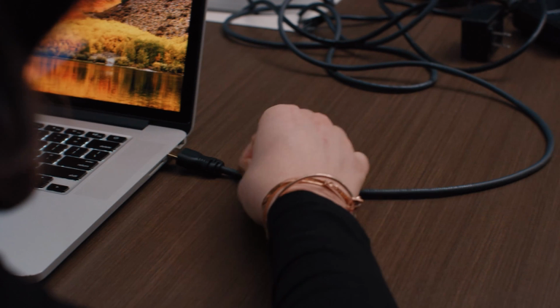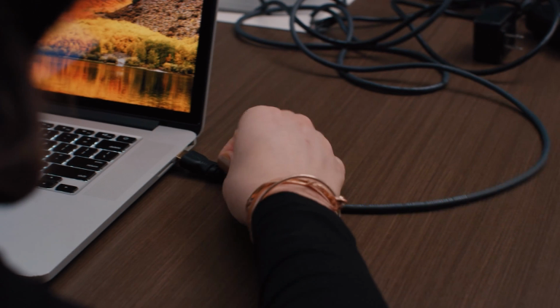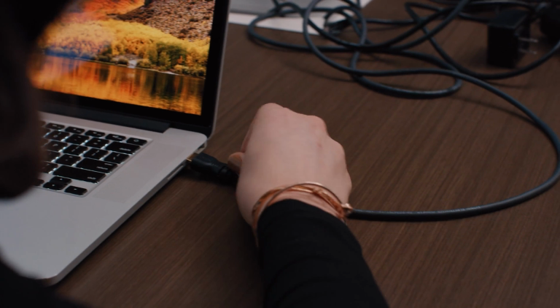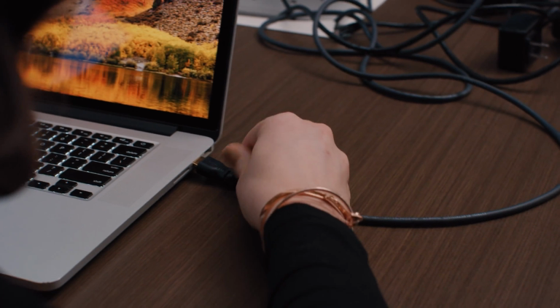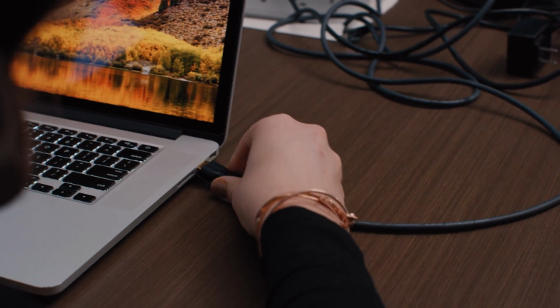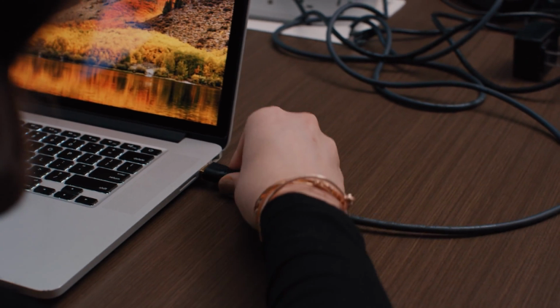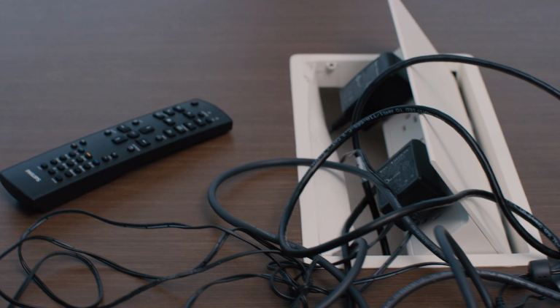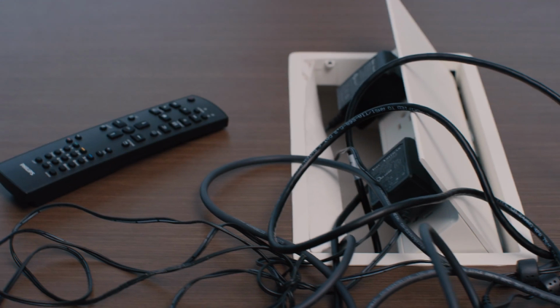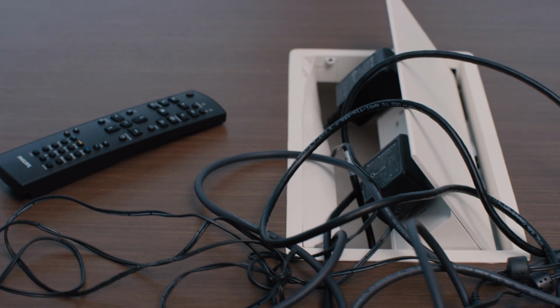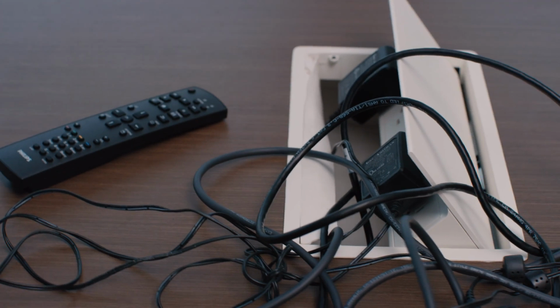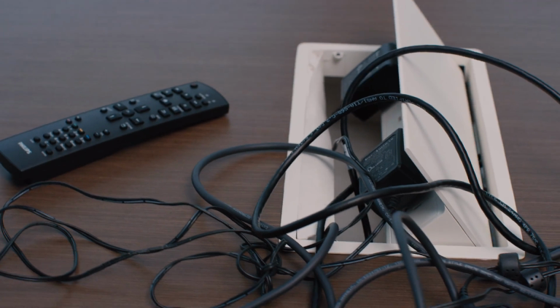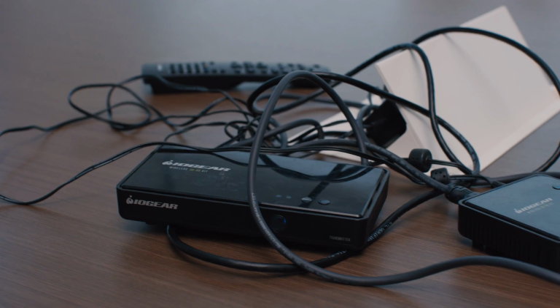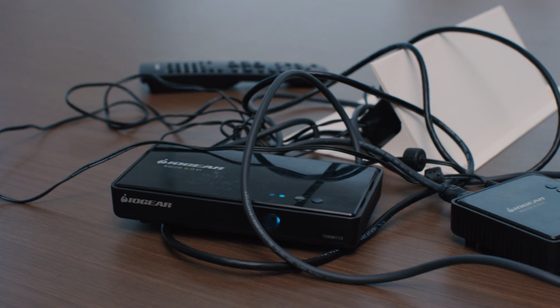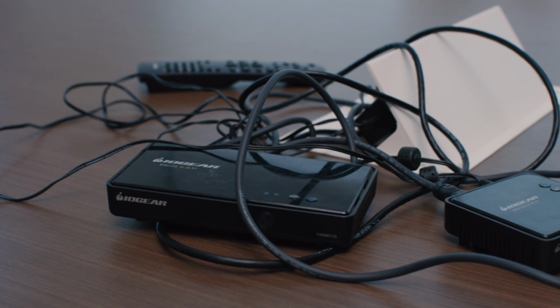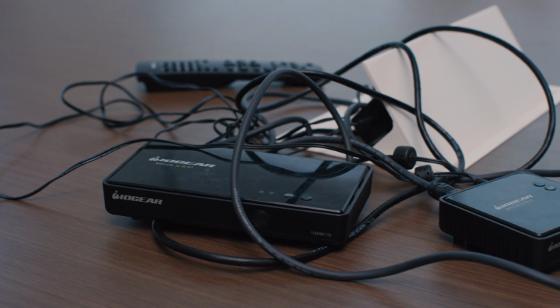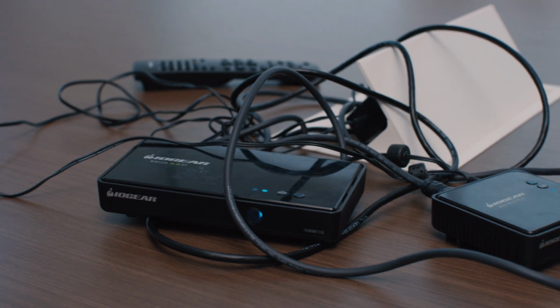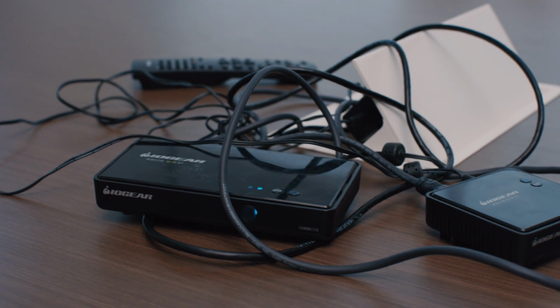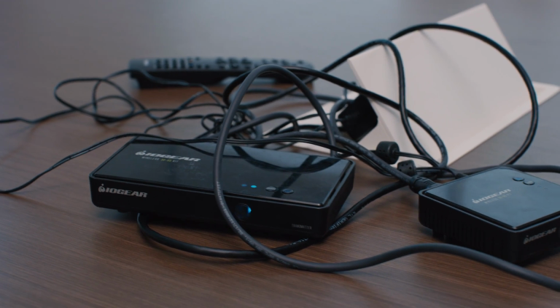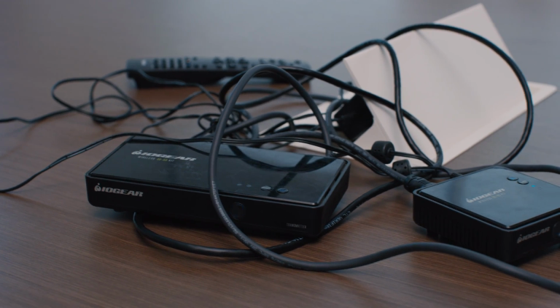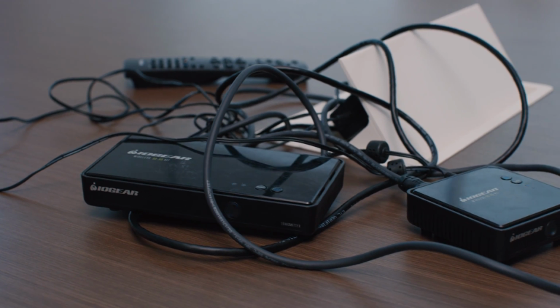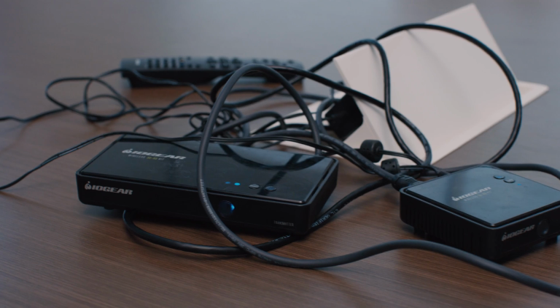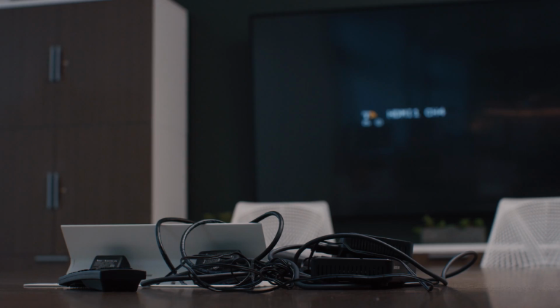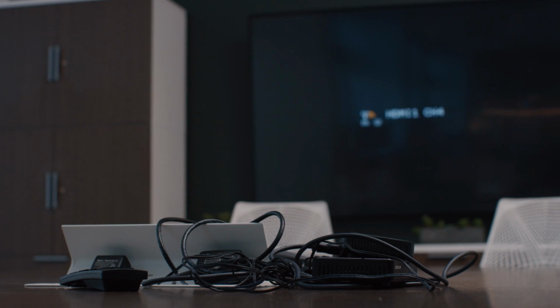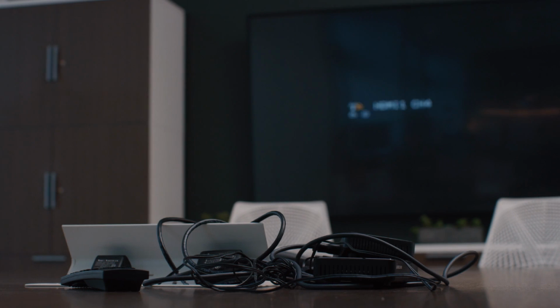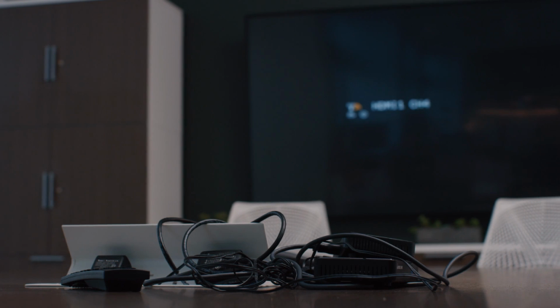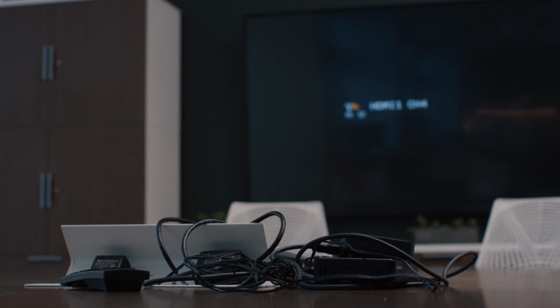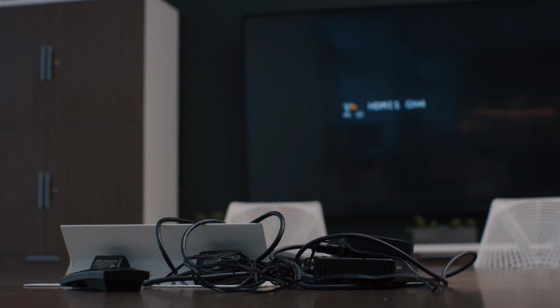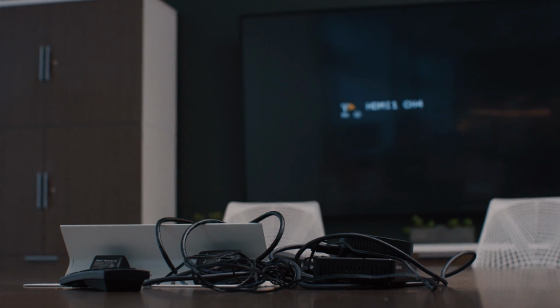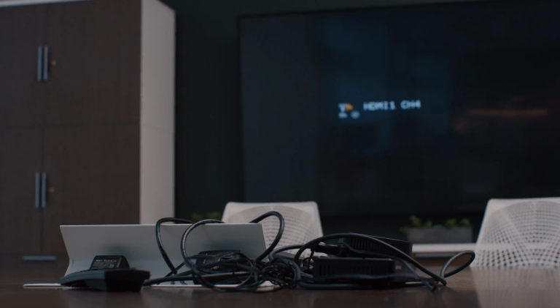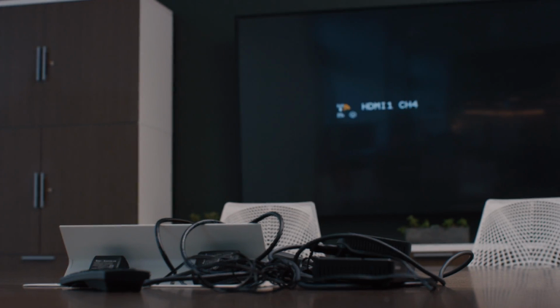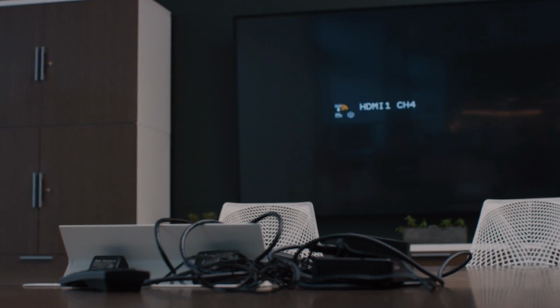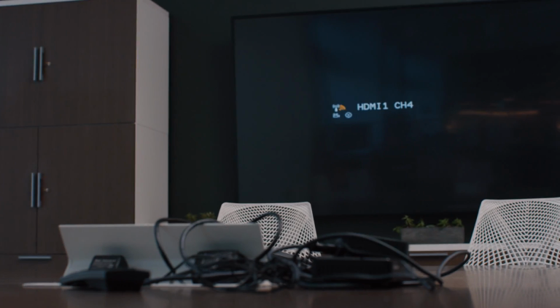People hate their screens. The cables, adapters, and complex technology required to share or display content can drive anyone mad.